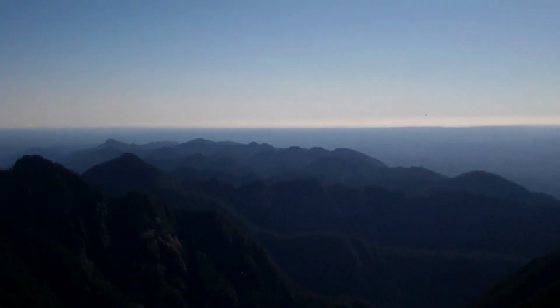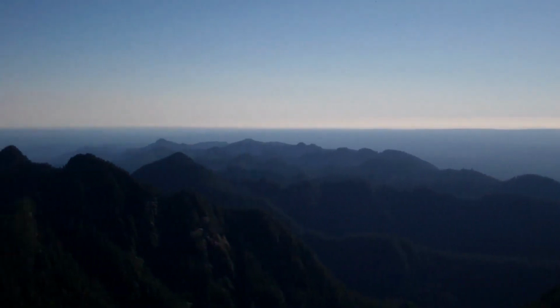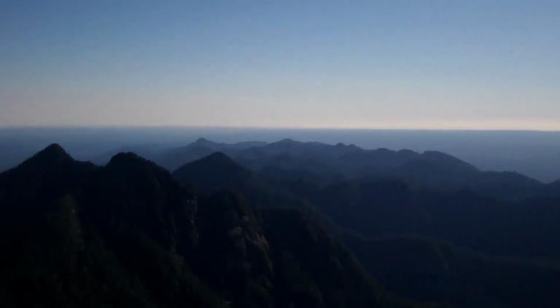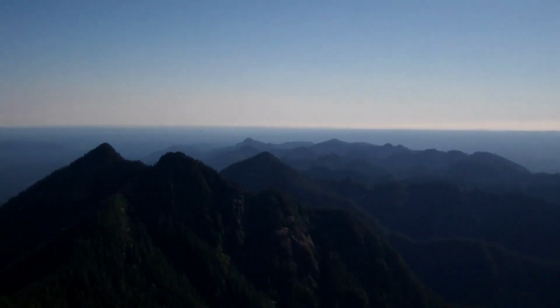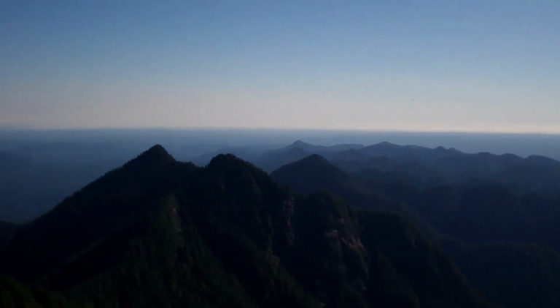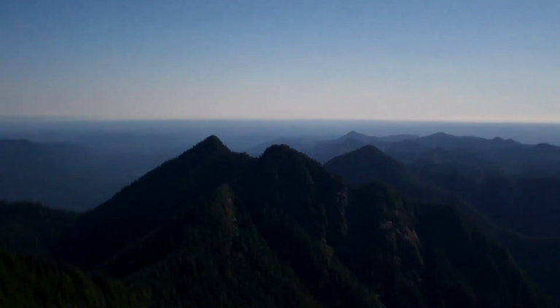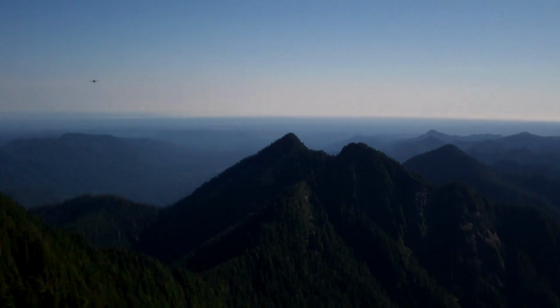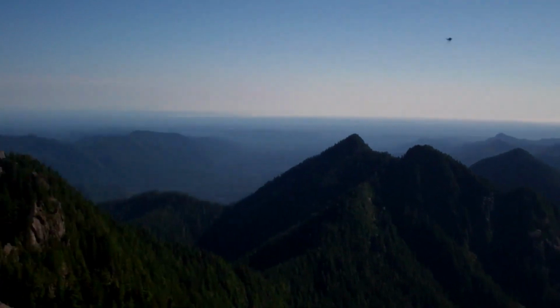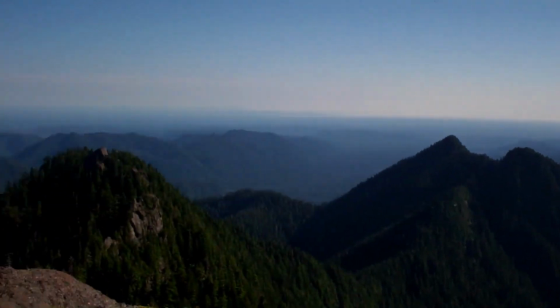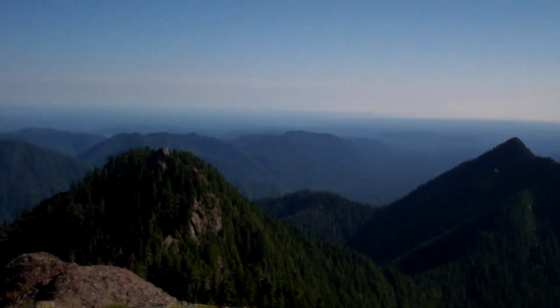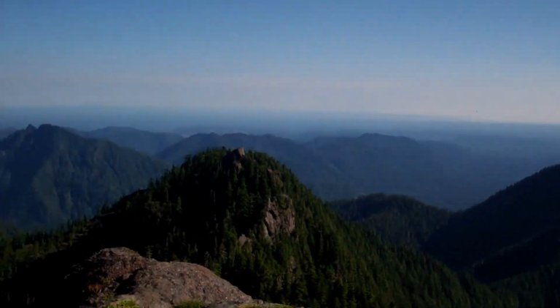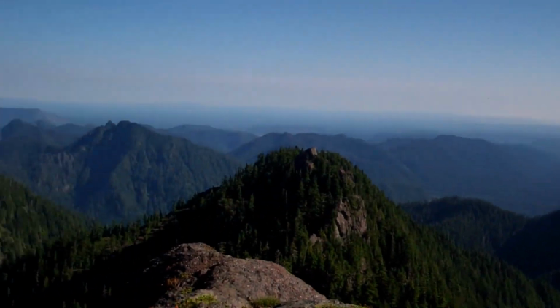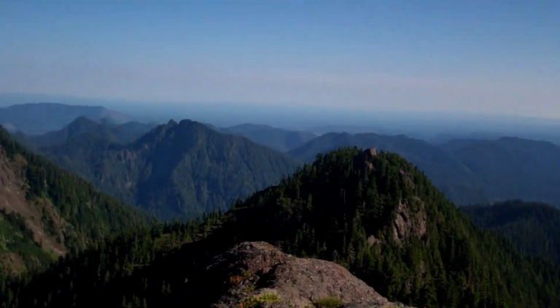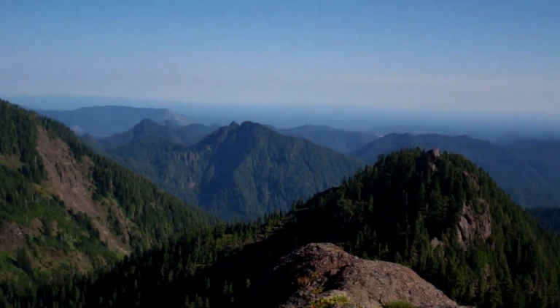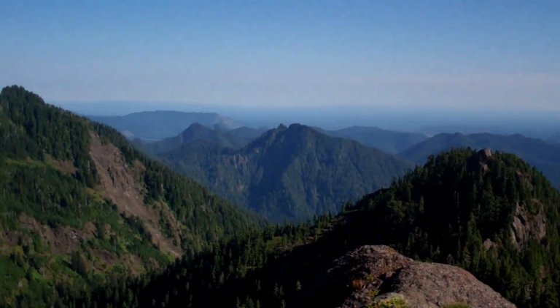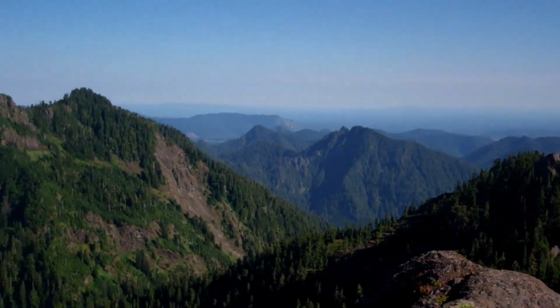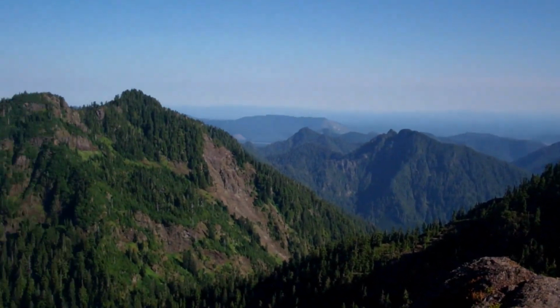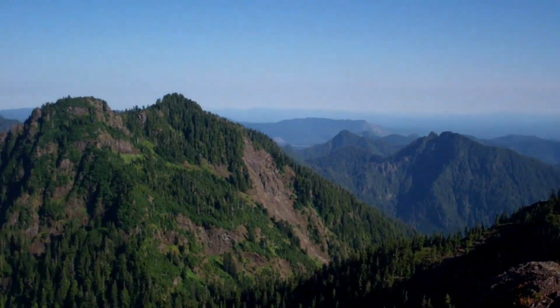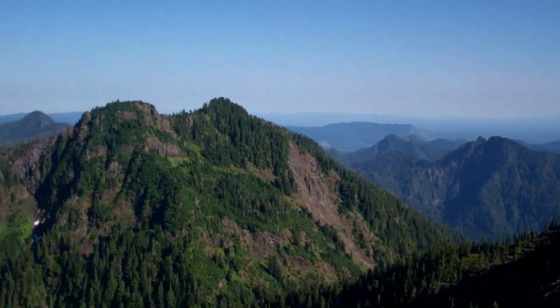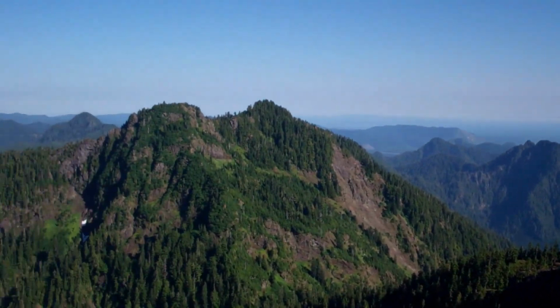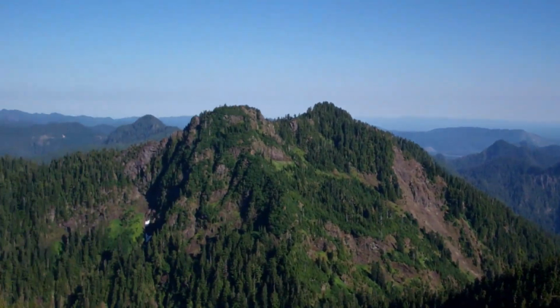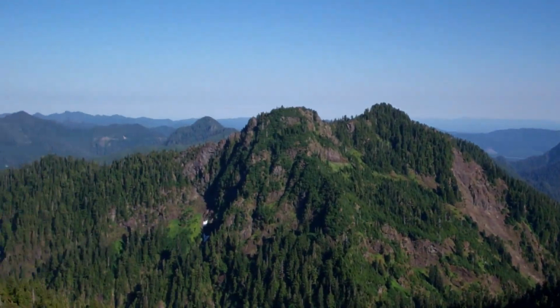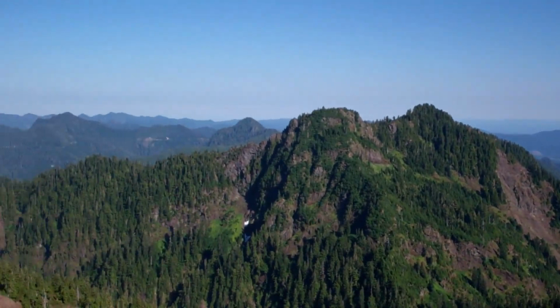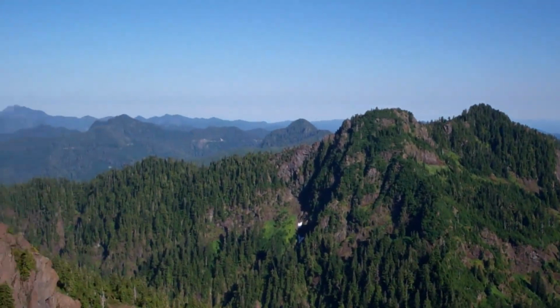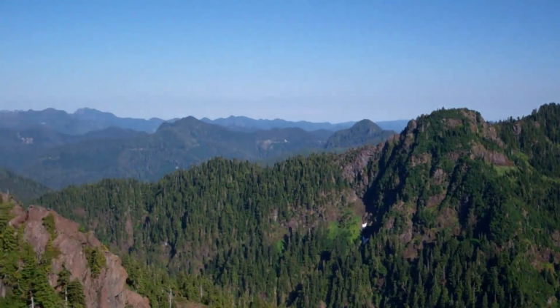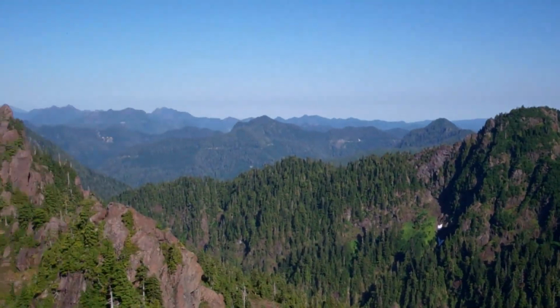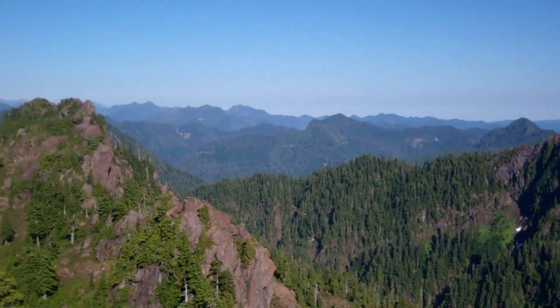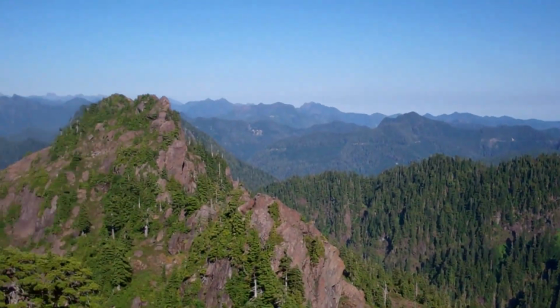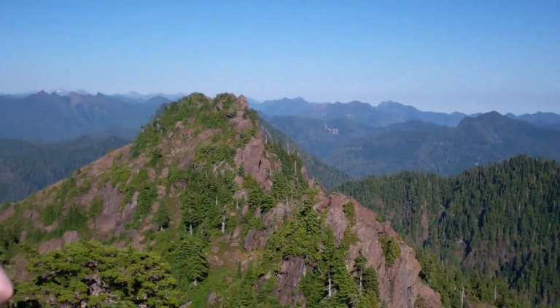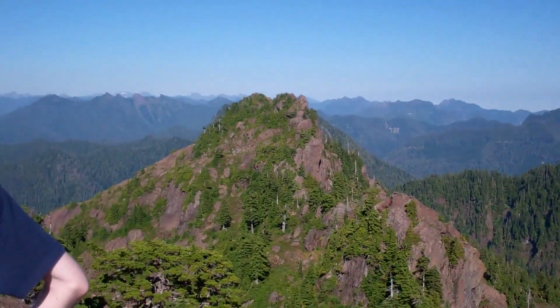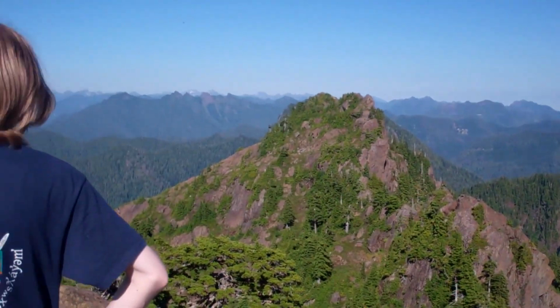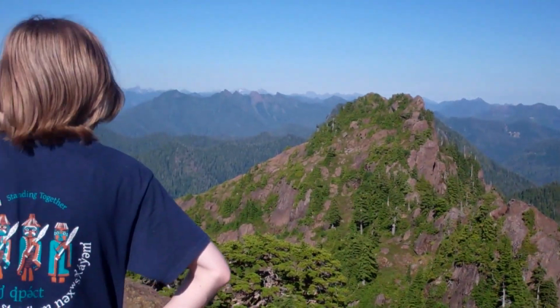At the summit we're rewarded with the ultimate payoff — a 360-degree view of the Olympic Mountains.